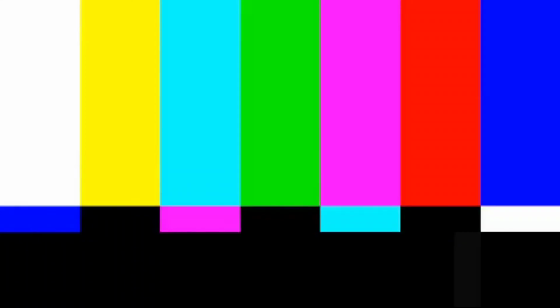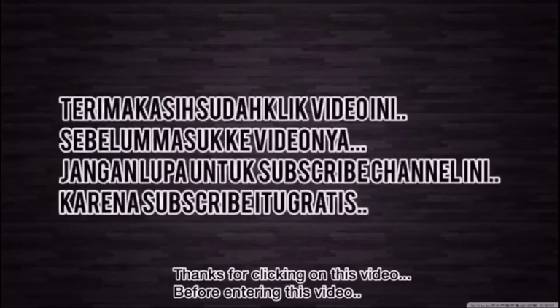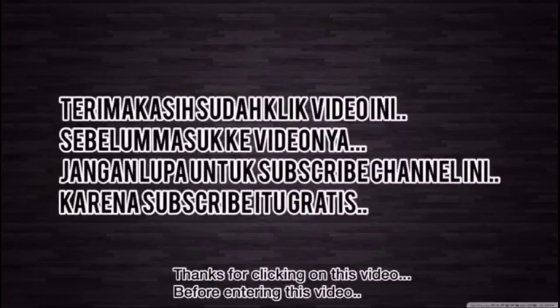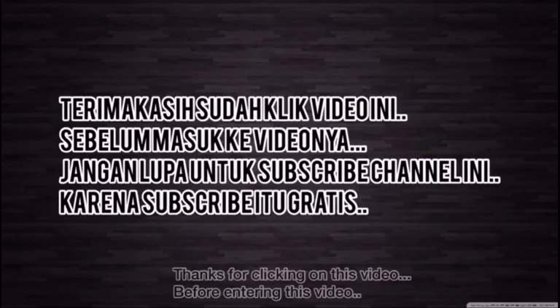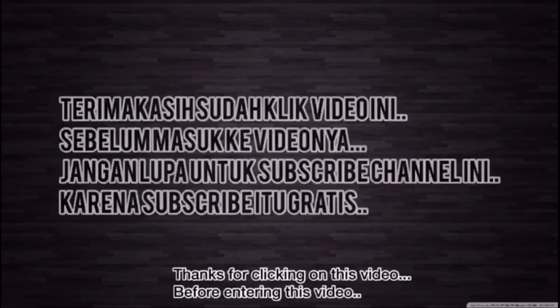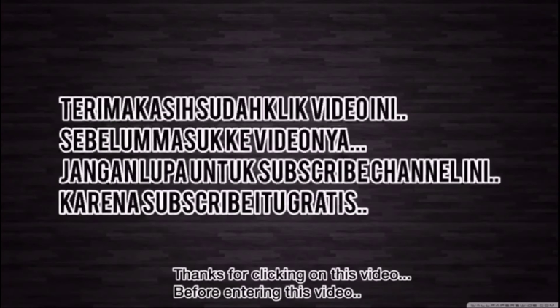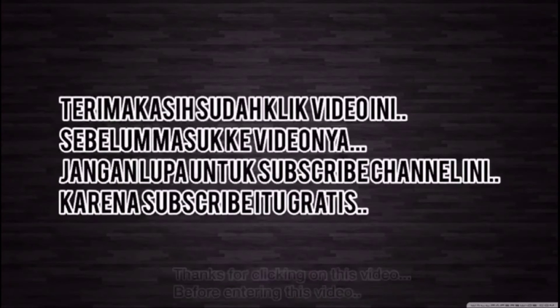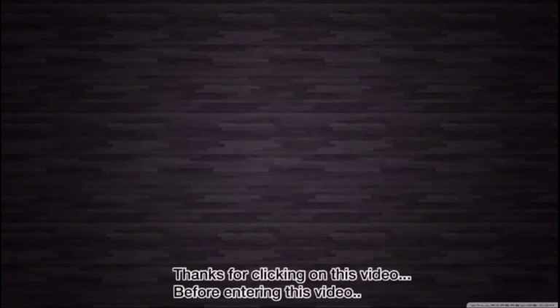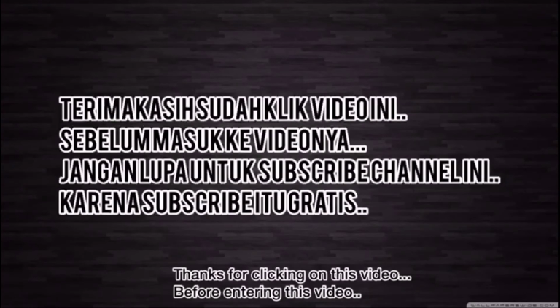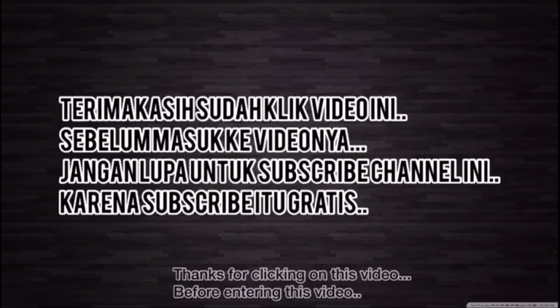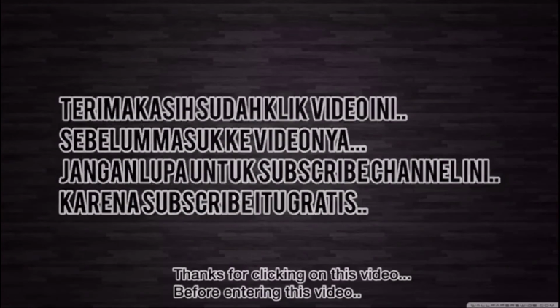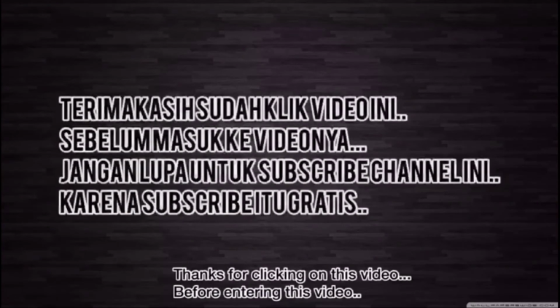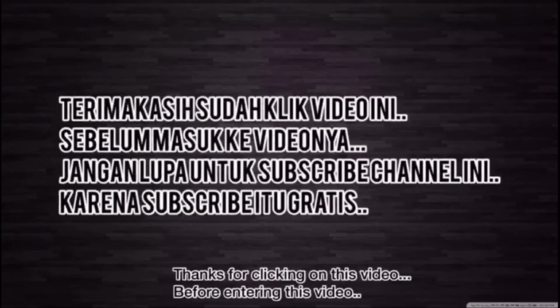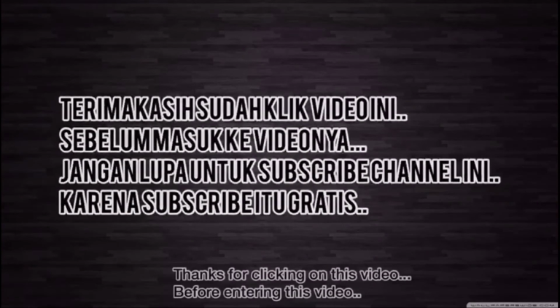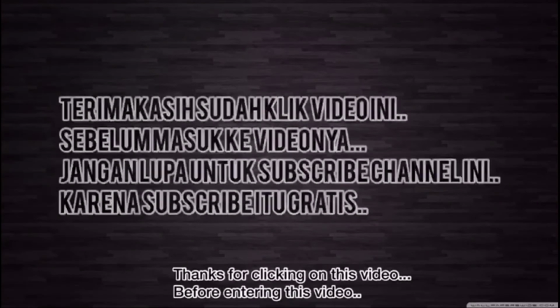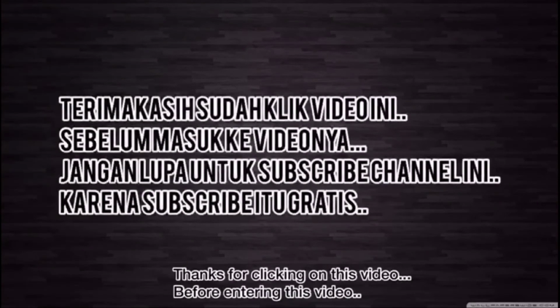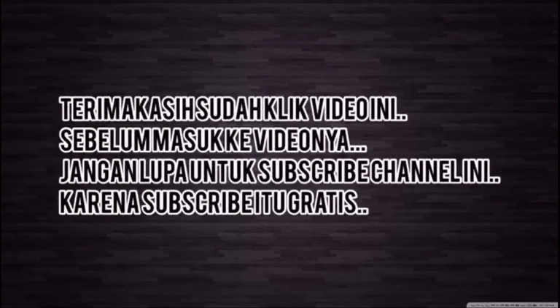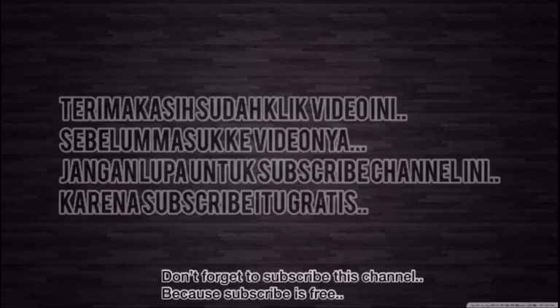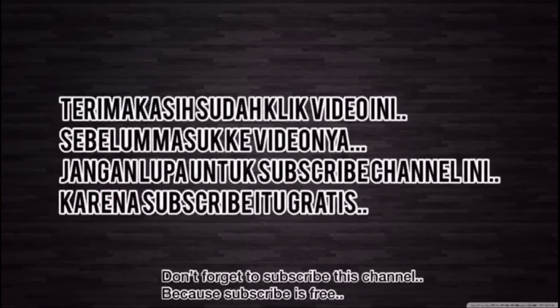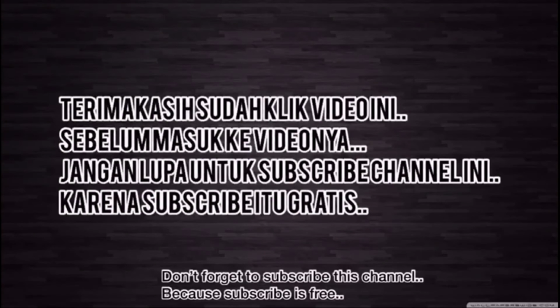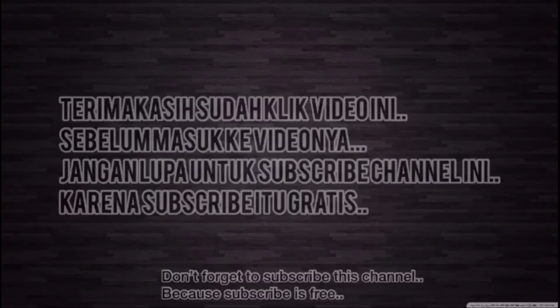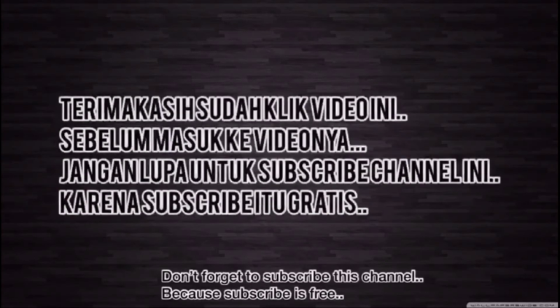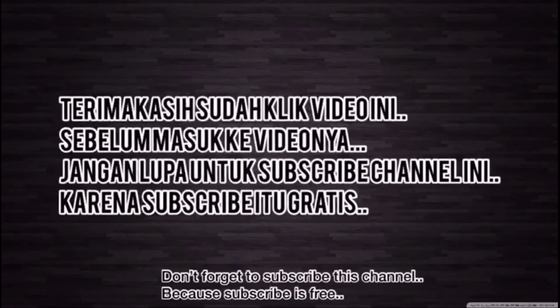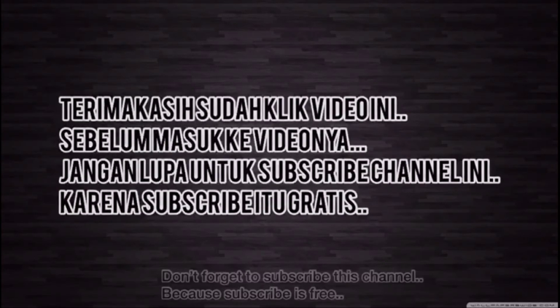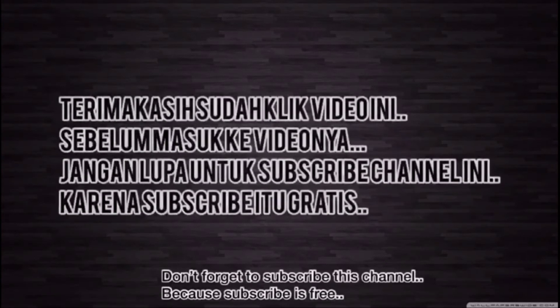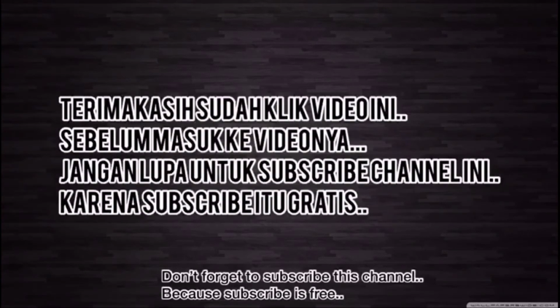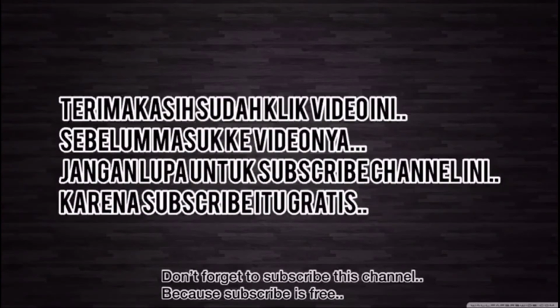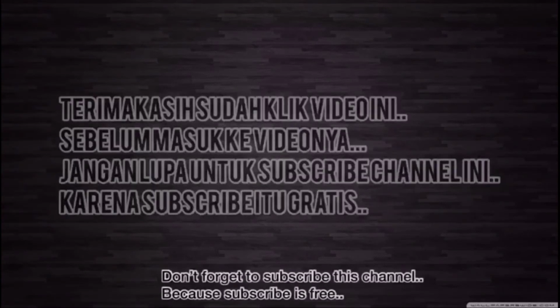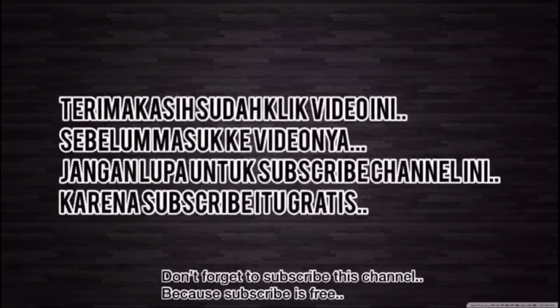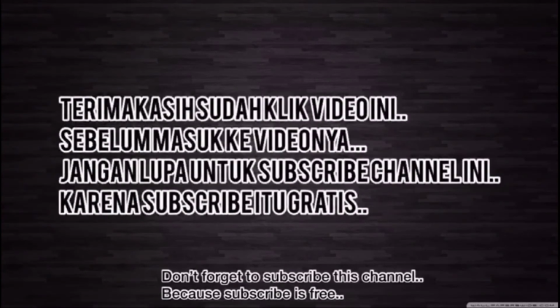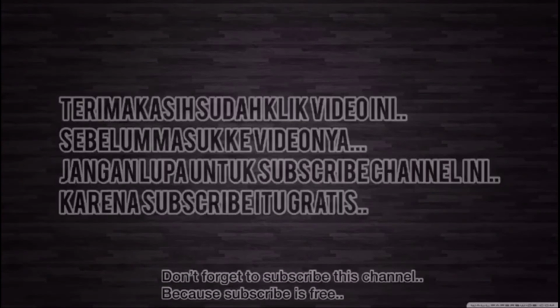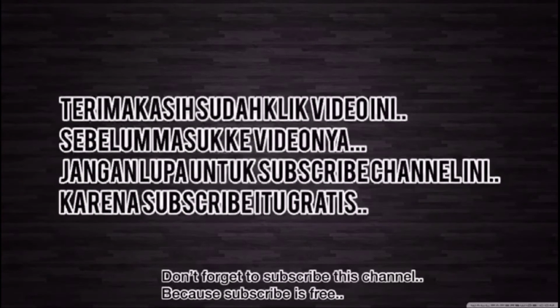Thank you for clicking on this video. Before entering the video, don't forget to subscribe to this channel, because subscribing is free.